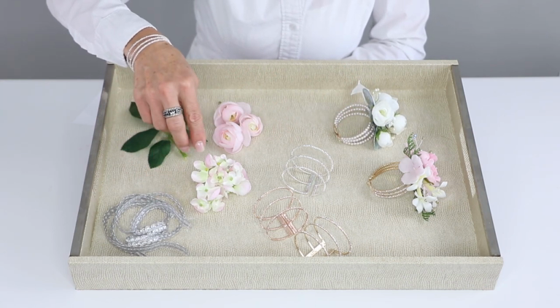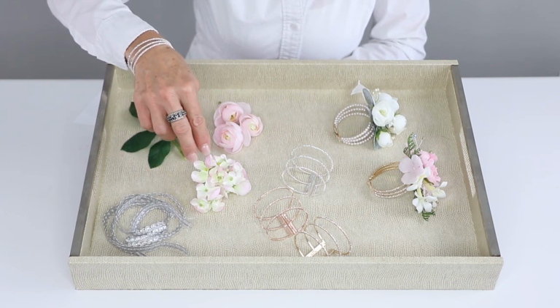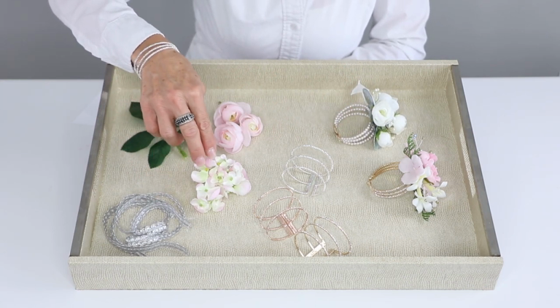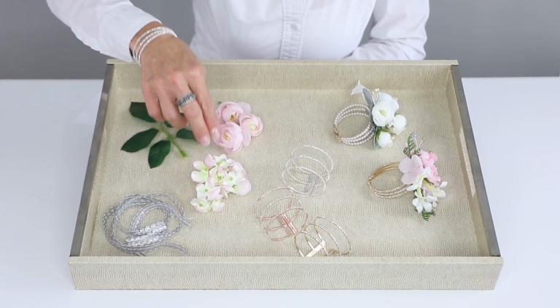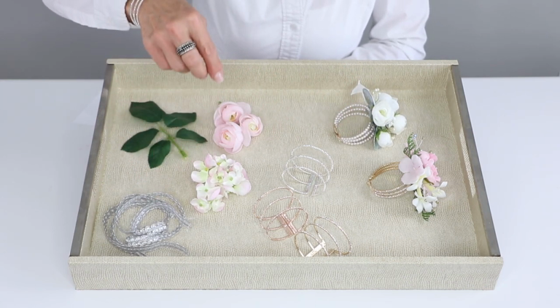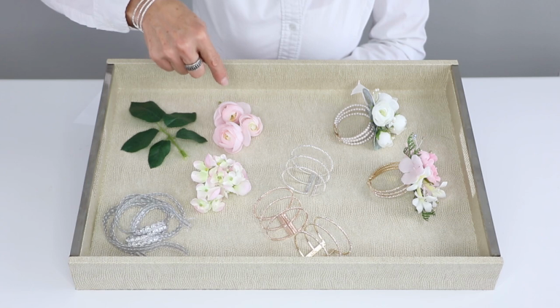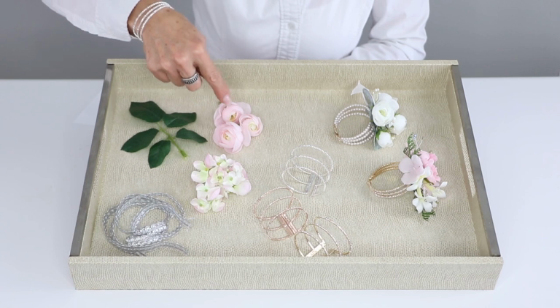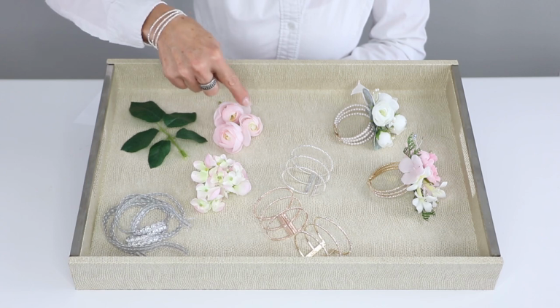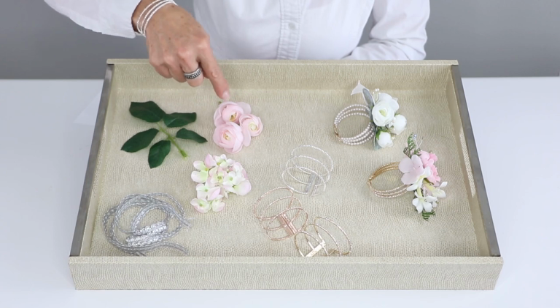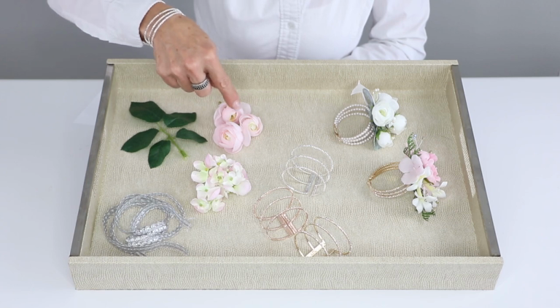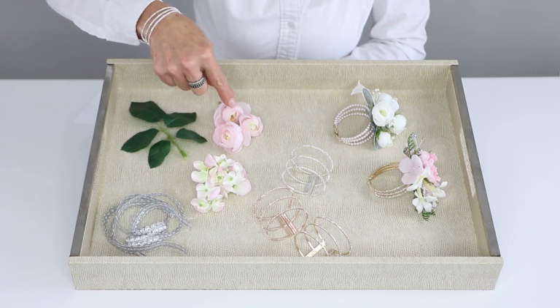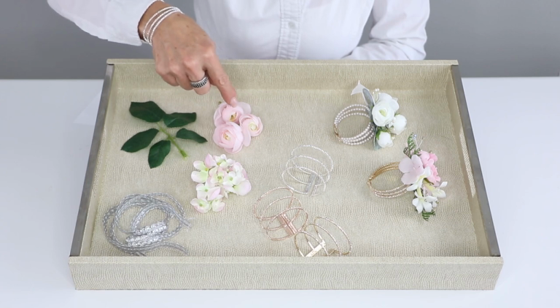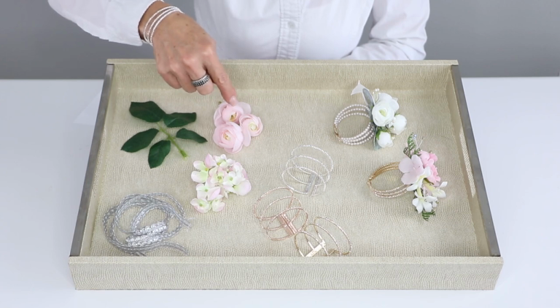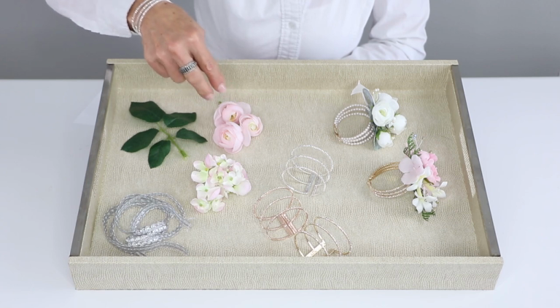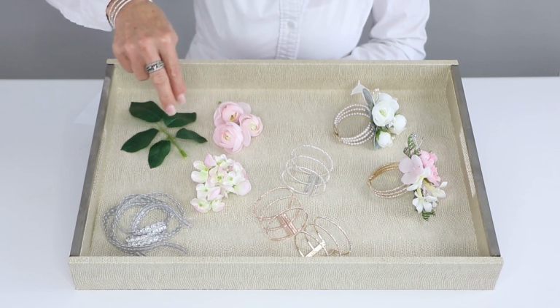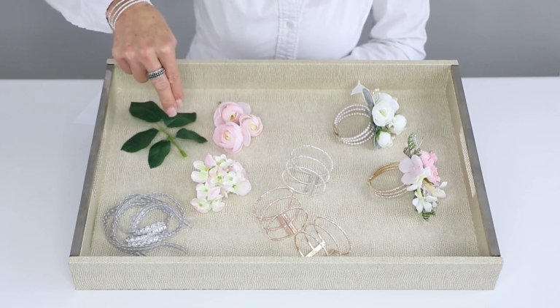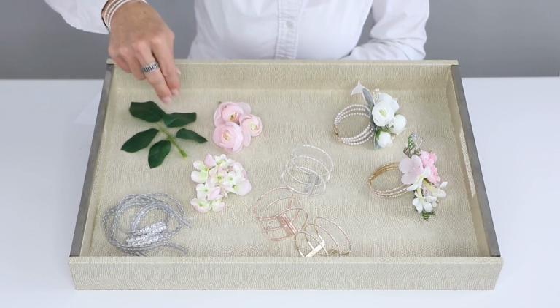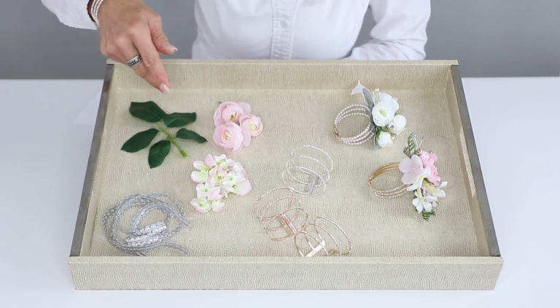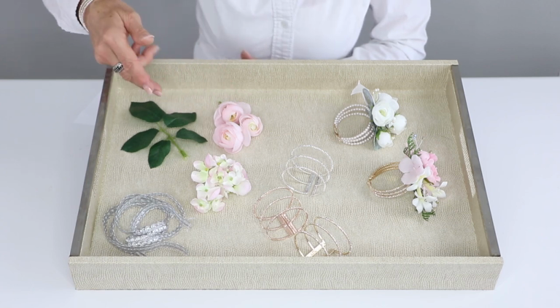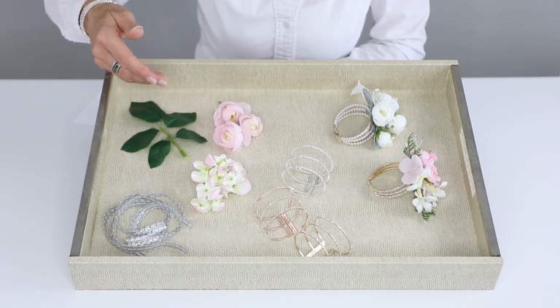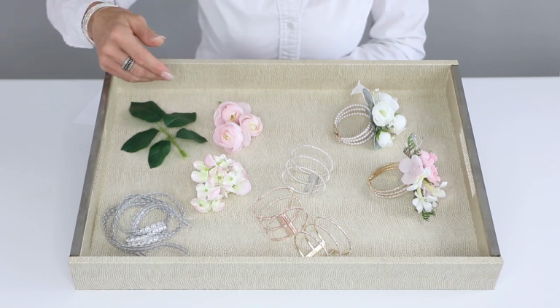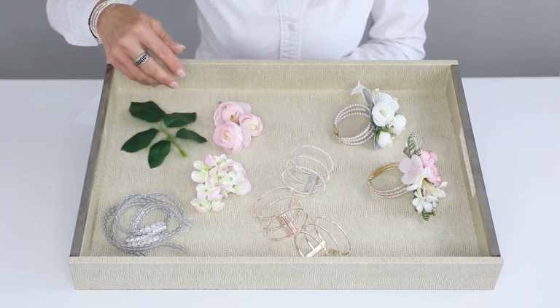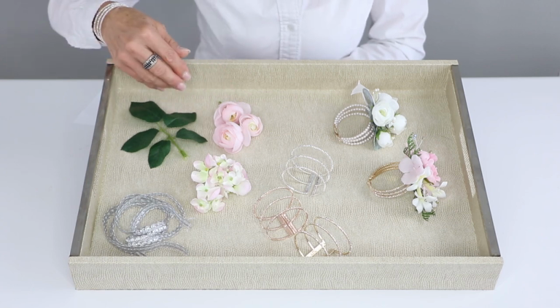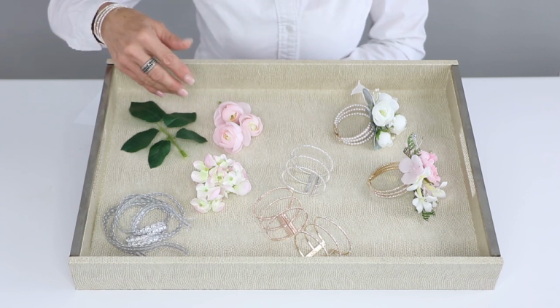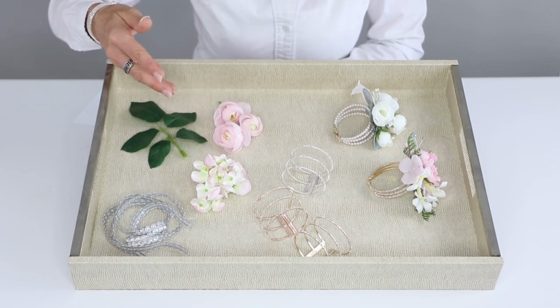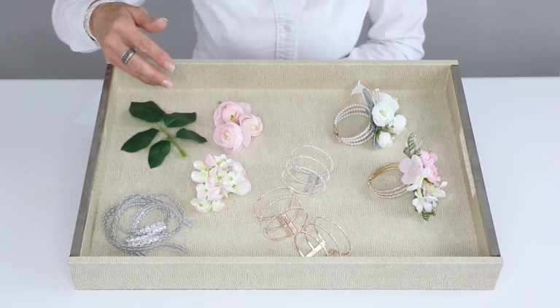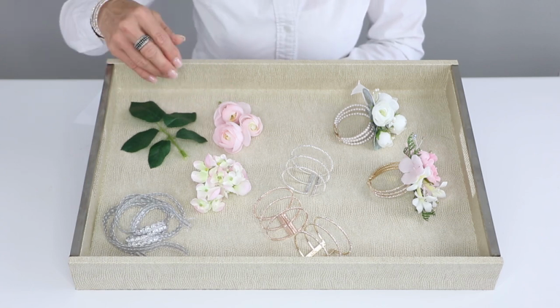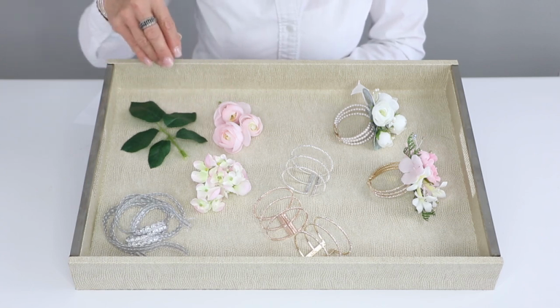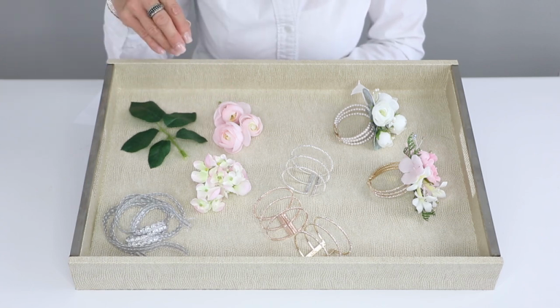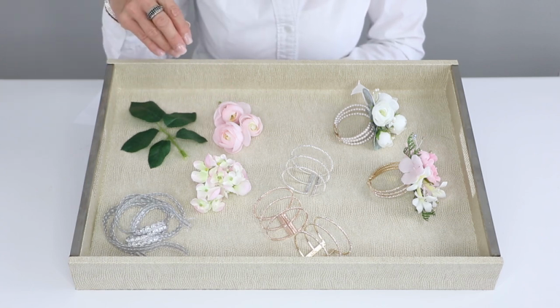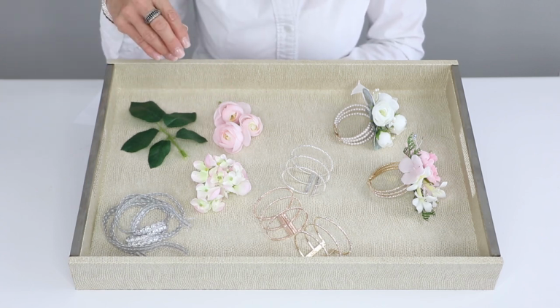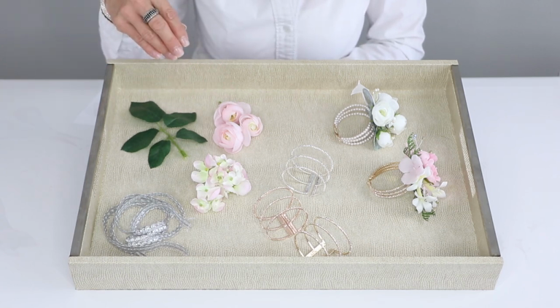We'll be using some Chloe ribbon, hydrangea blossom, the mini ranunculus, as well as a rough sleeve. Let's see how it comes out.